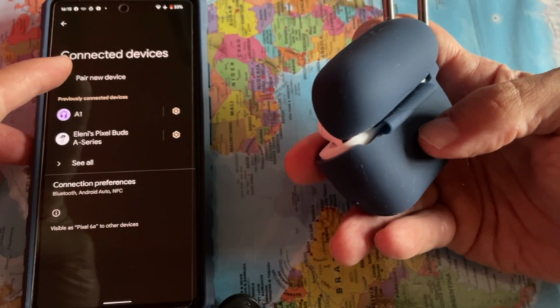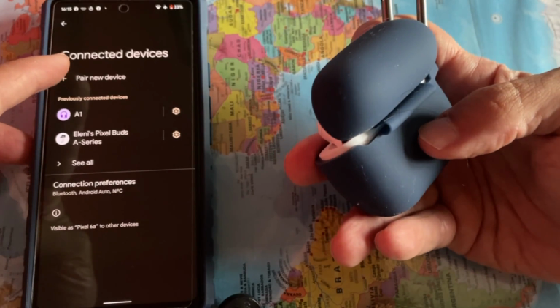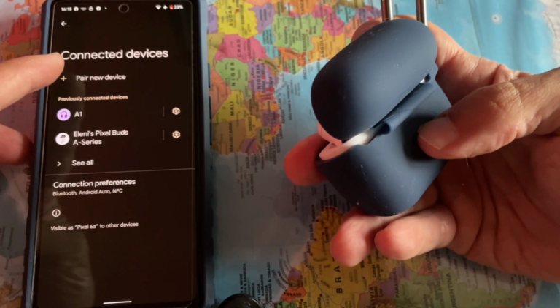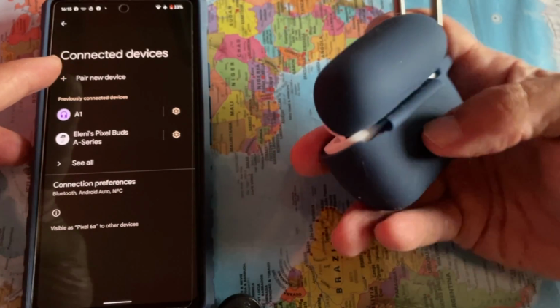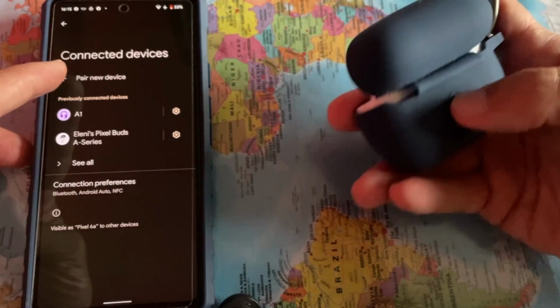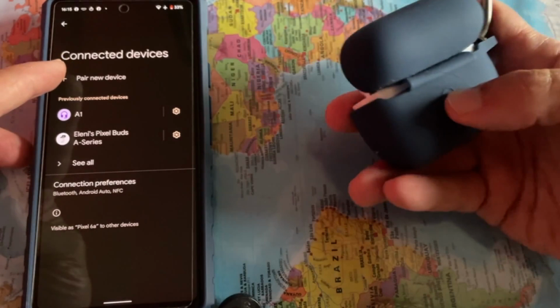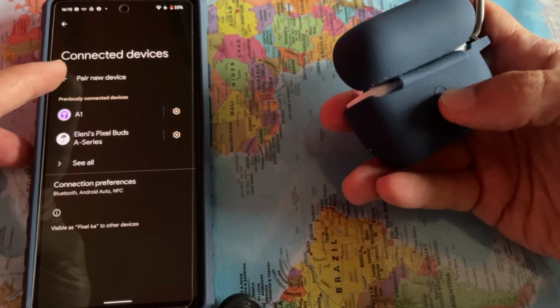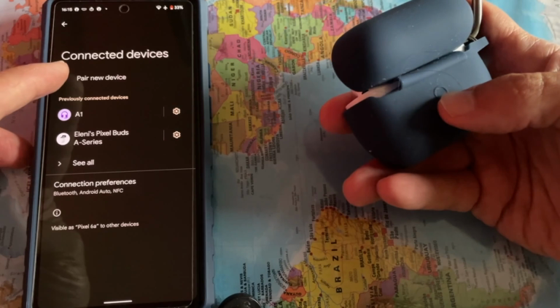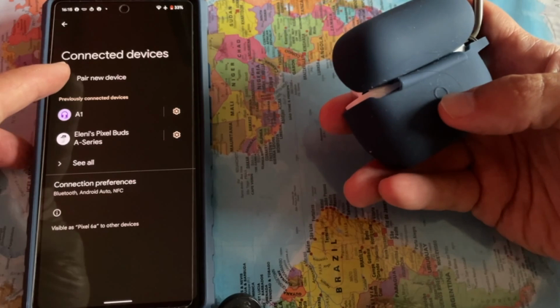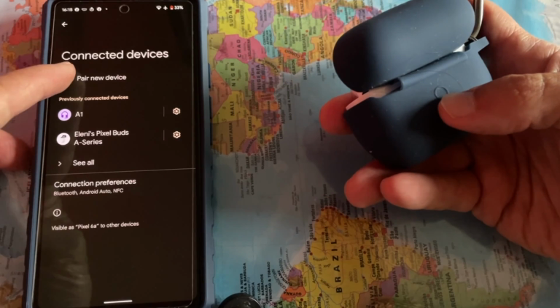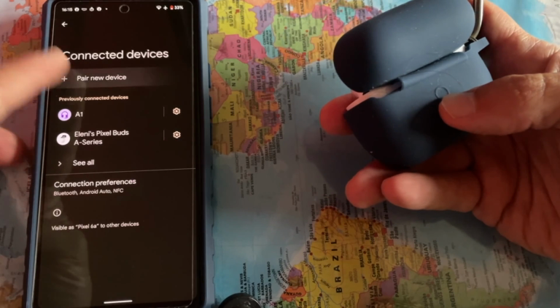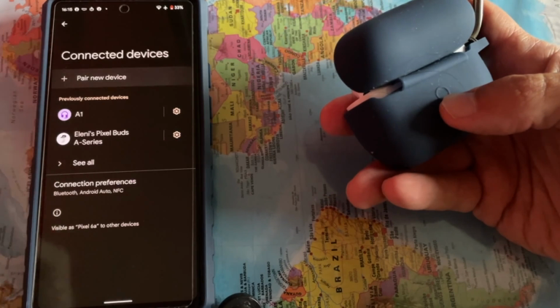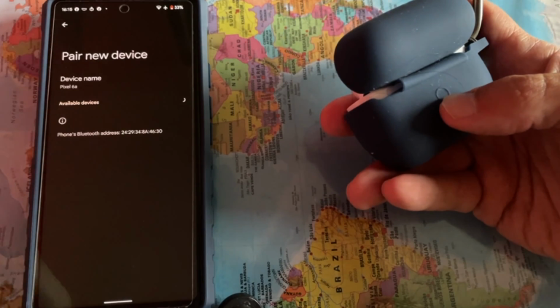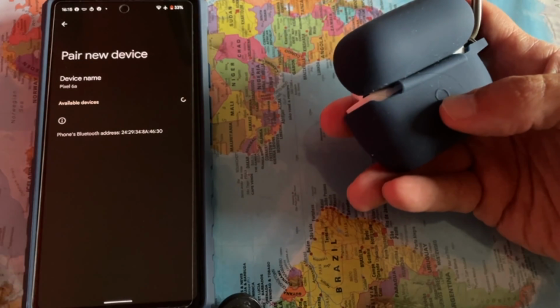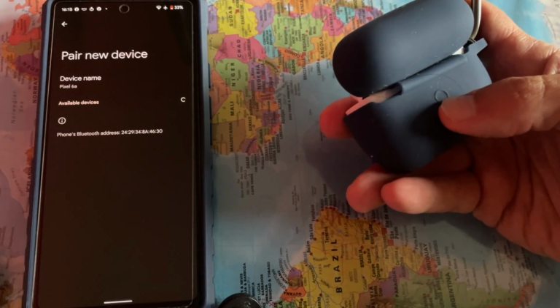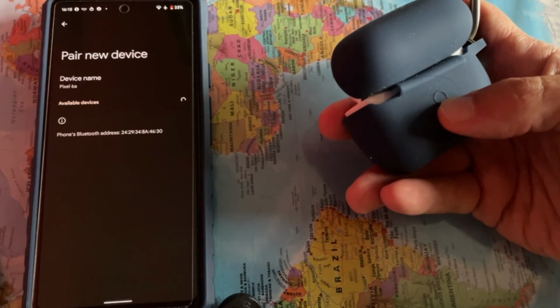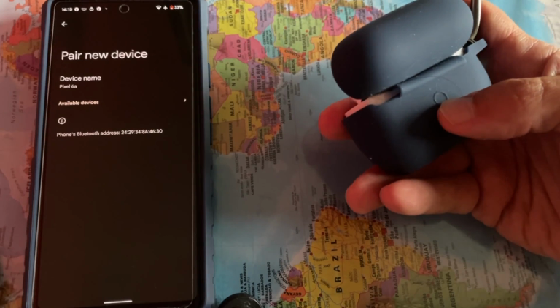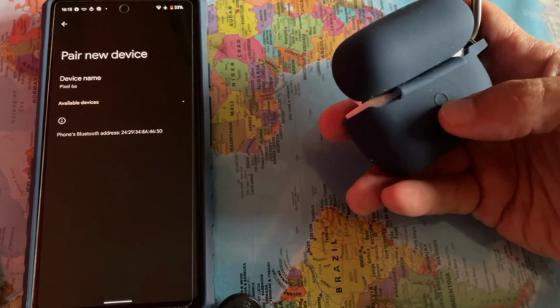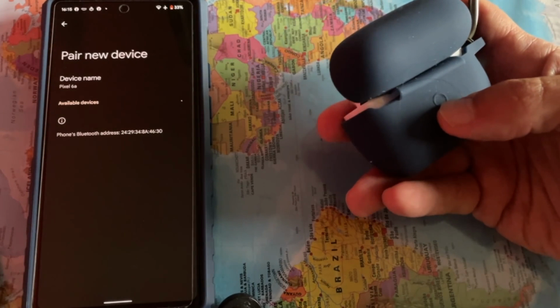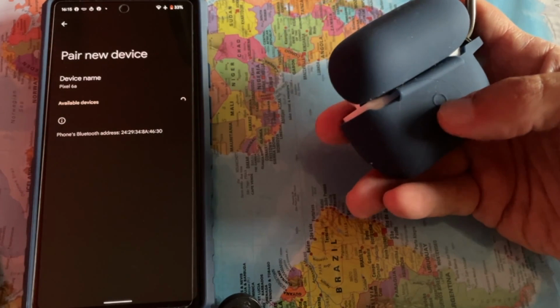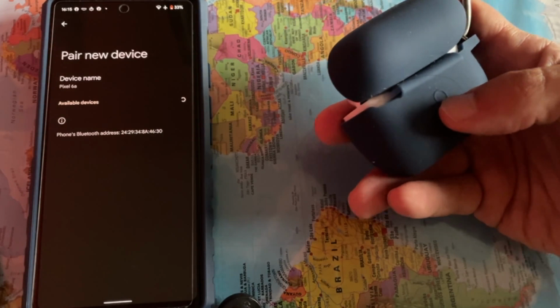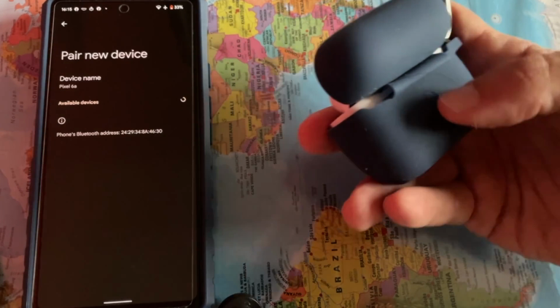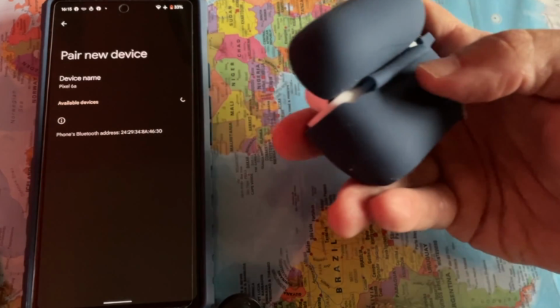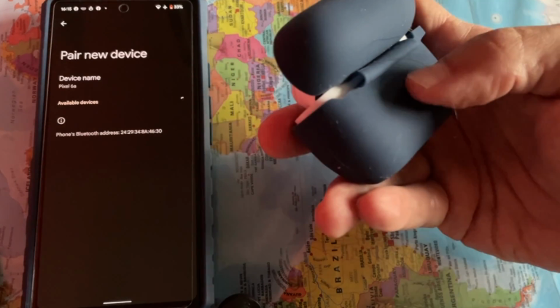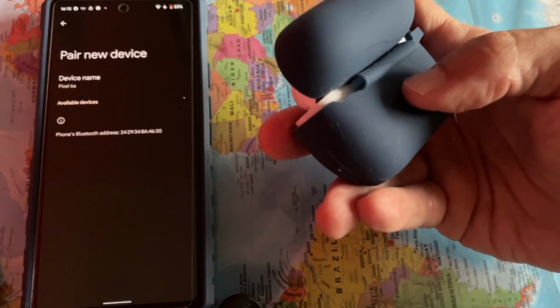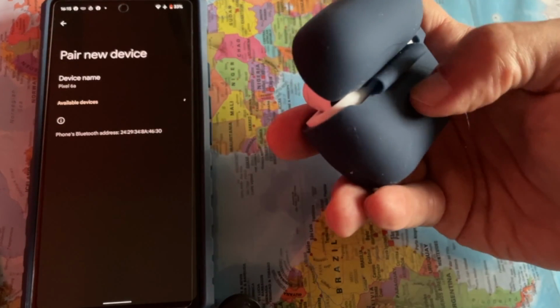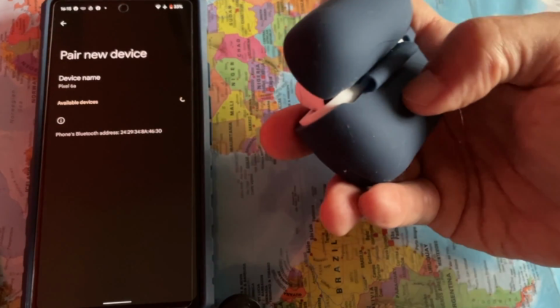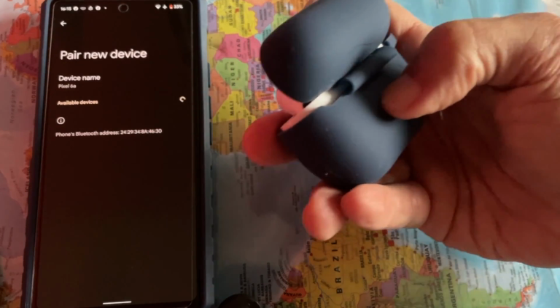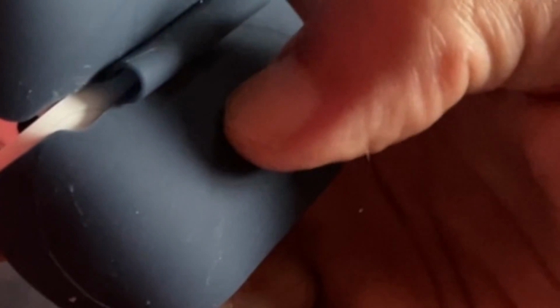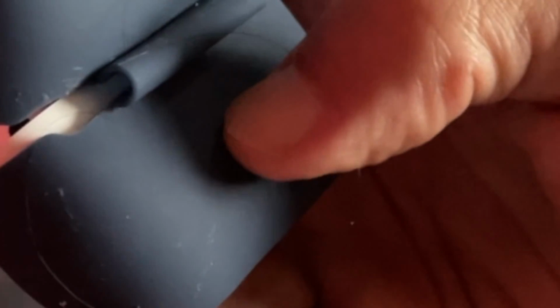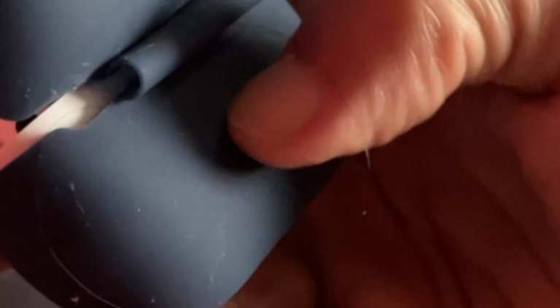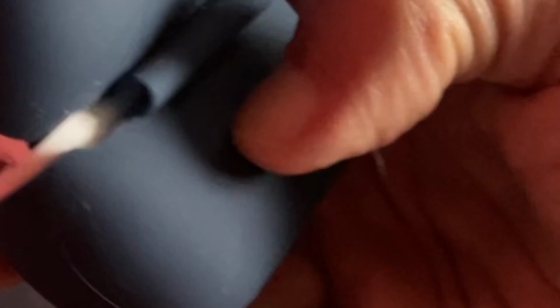Next, open the case of AirPods Pro, and at the back, press and hold the button for 5 seconds.